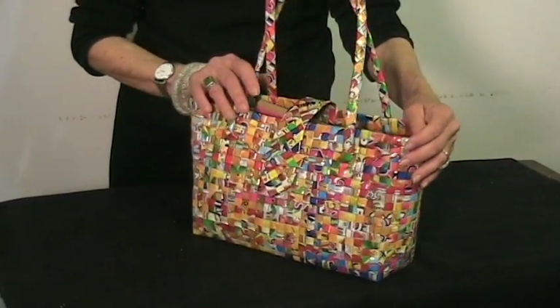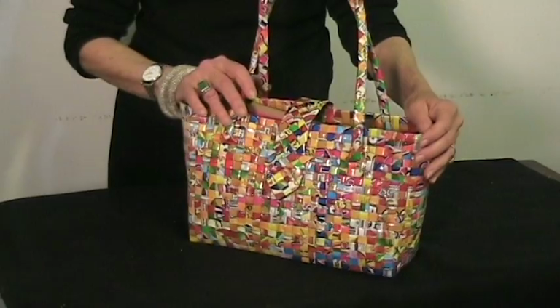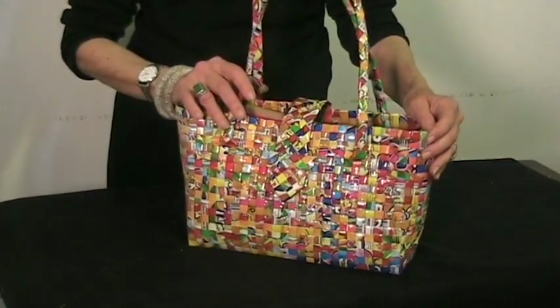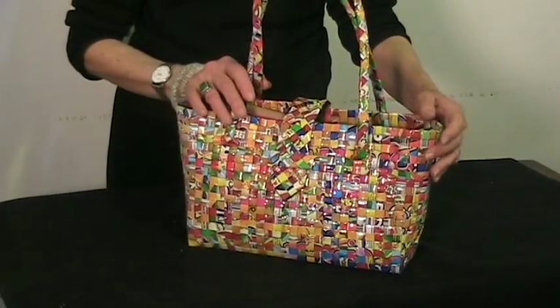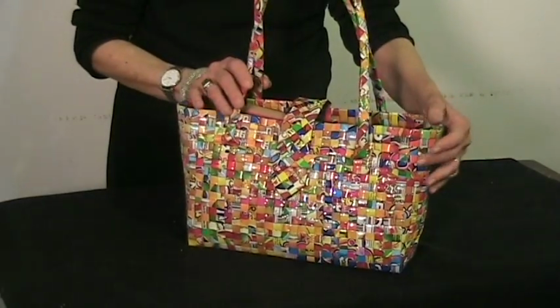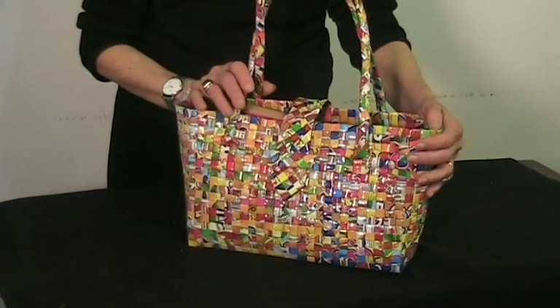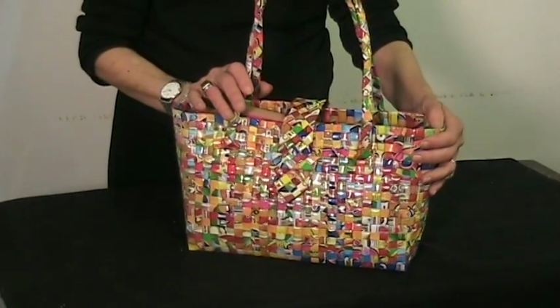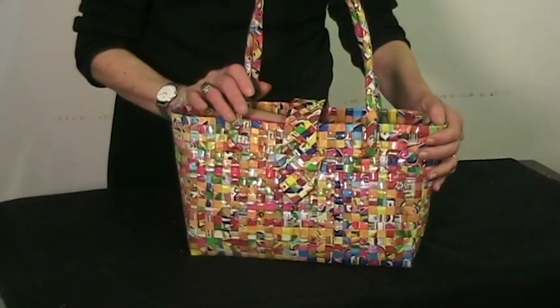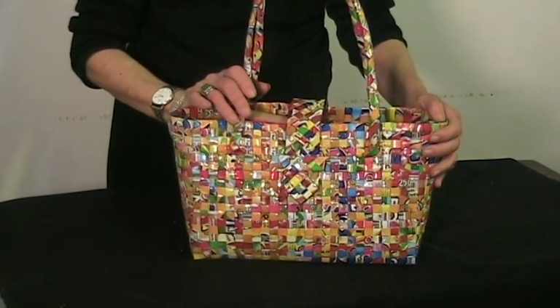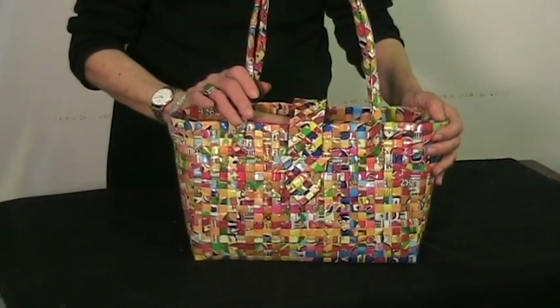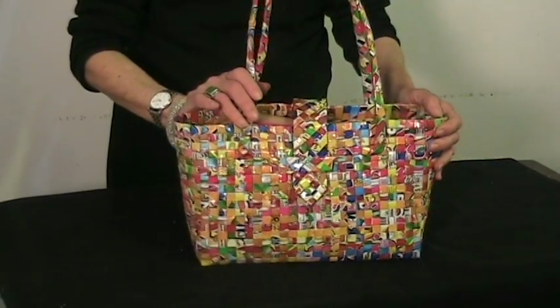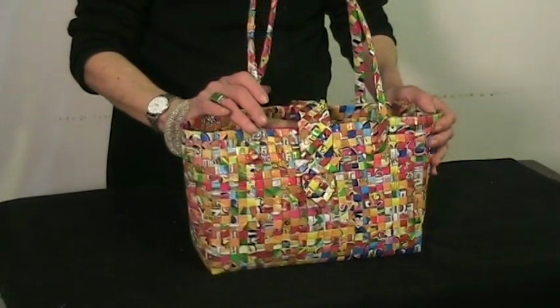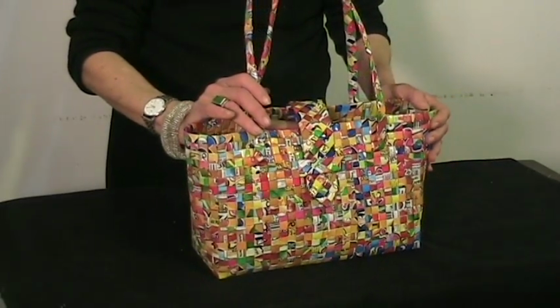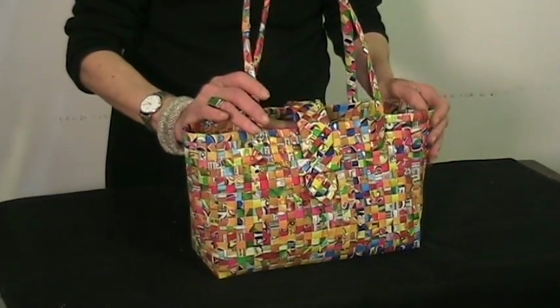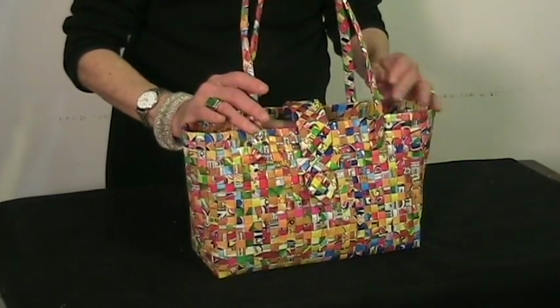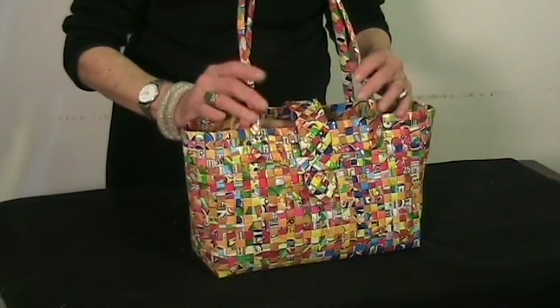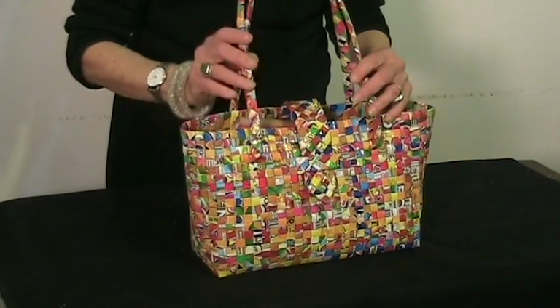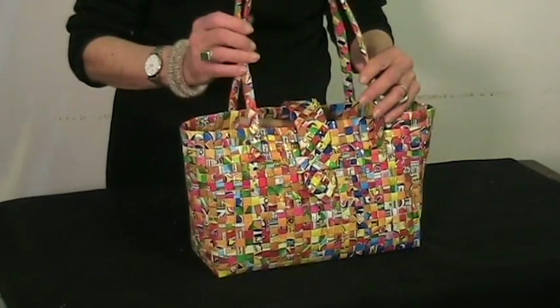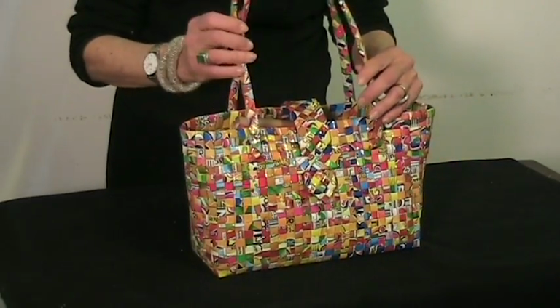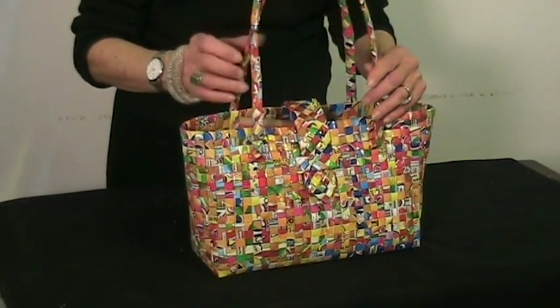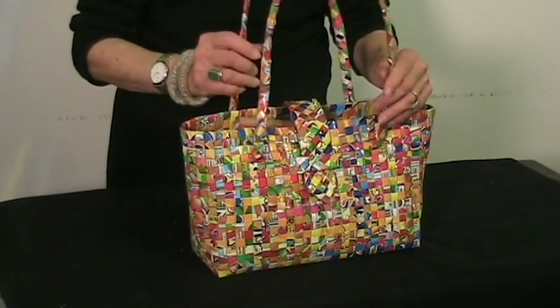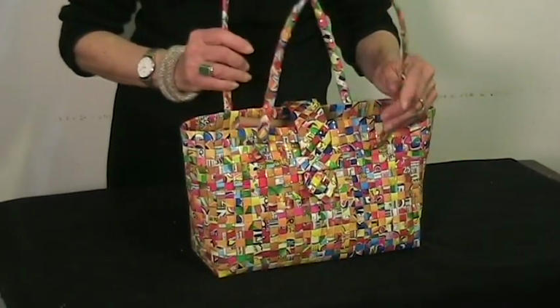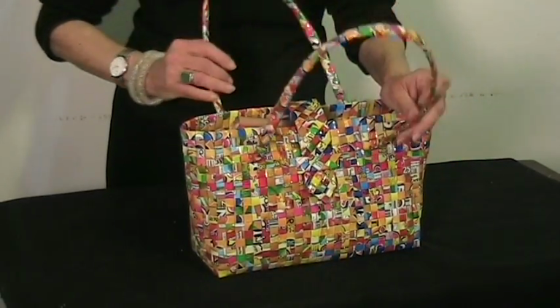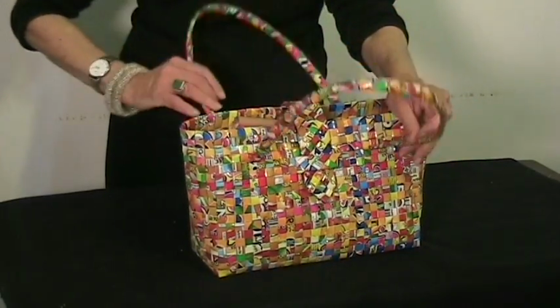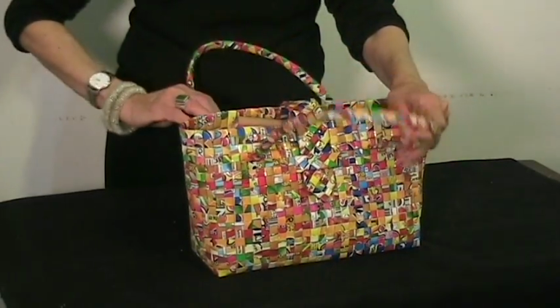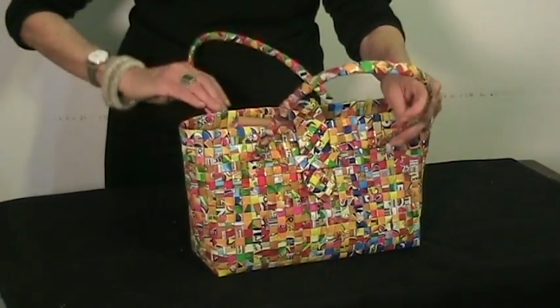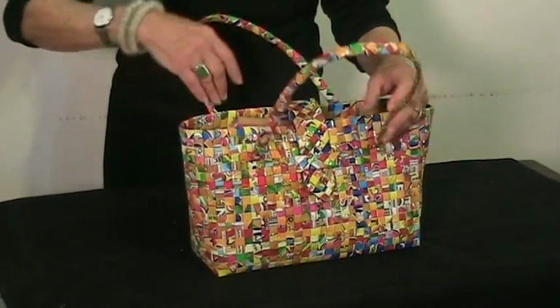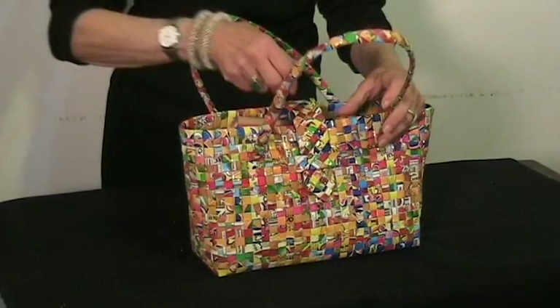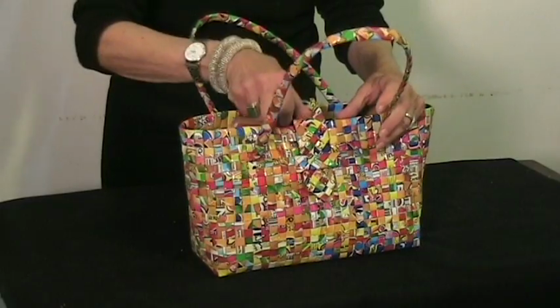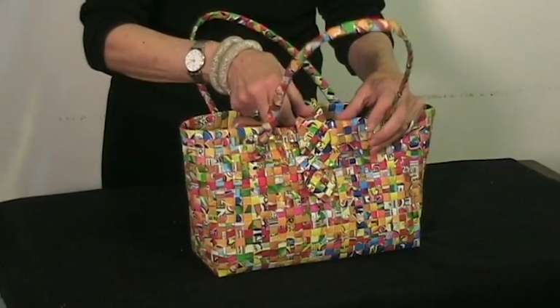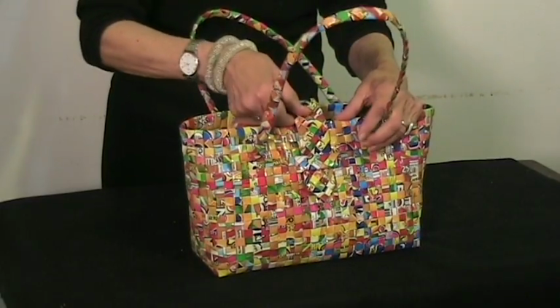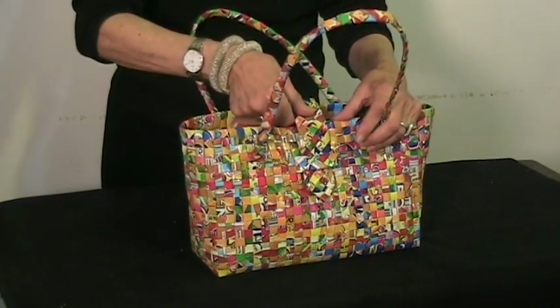Made by previously underemployed Filipino craftswomen who create them in comfortable workshops for good wages.